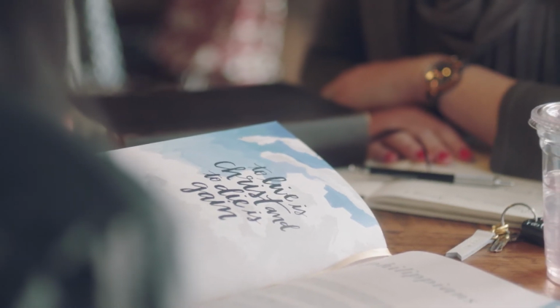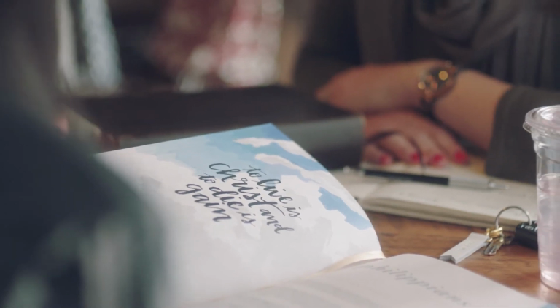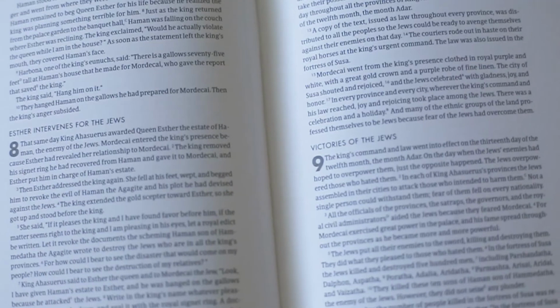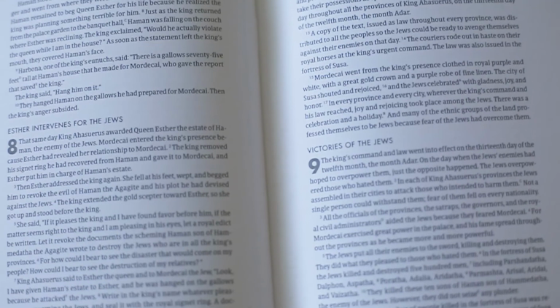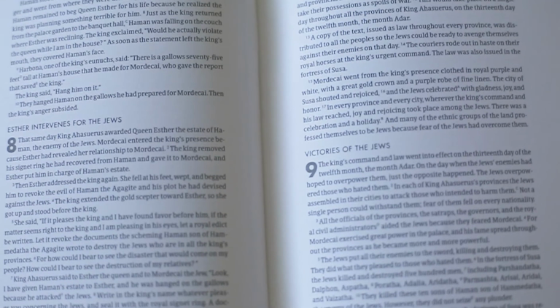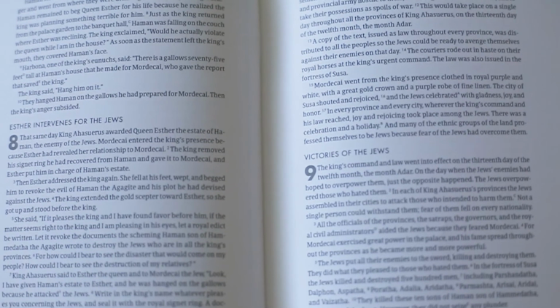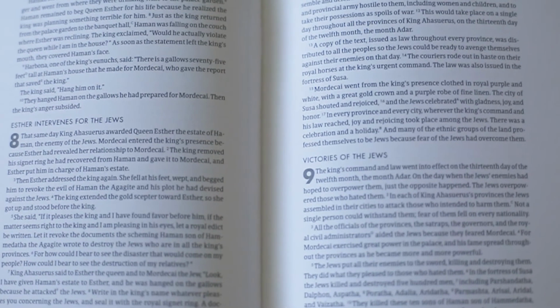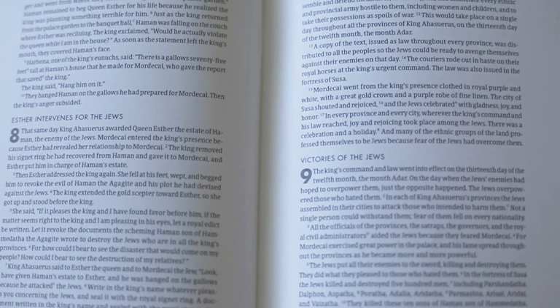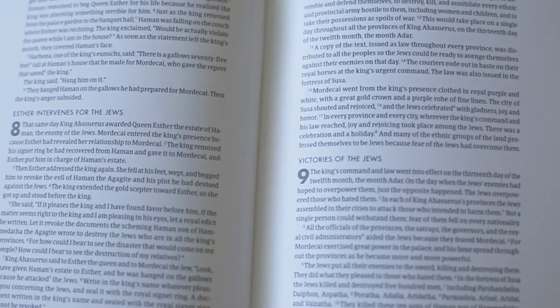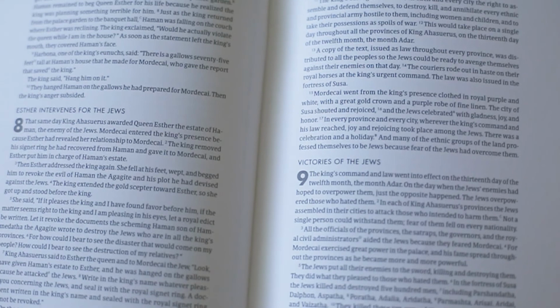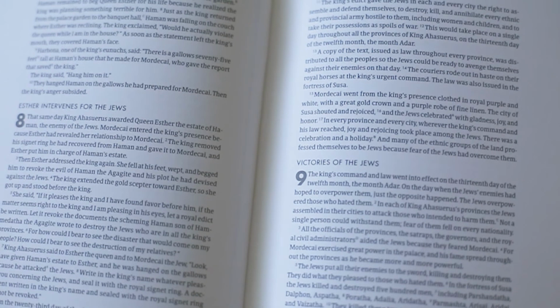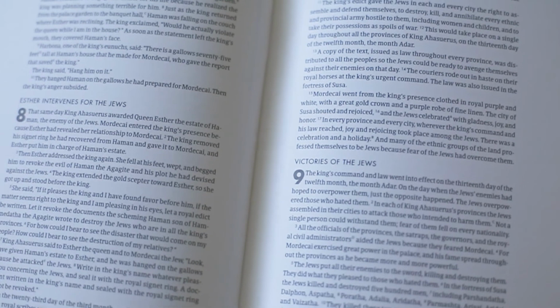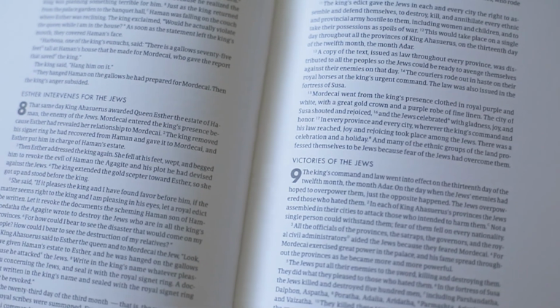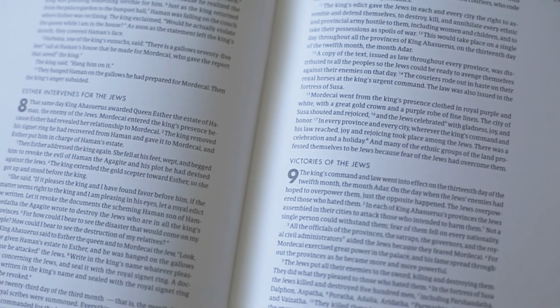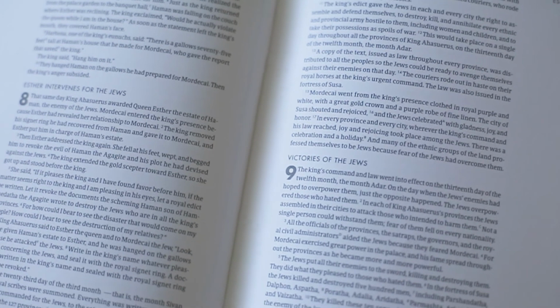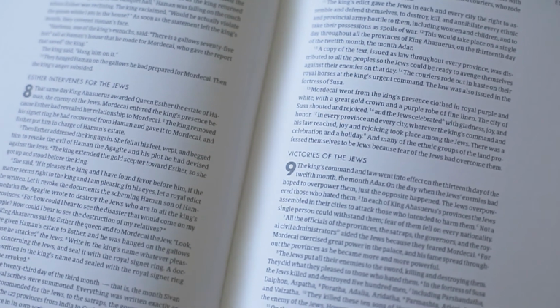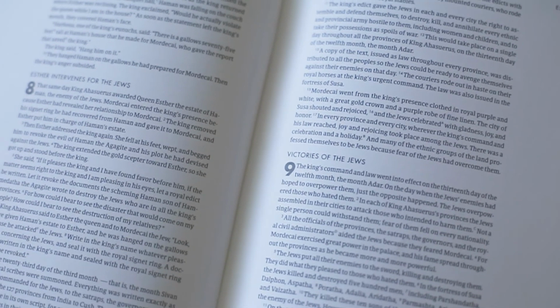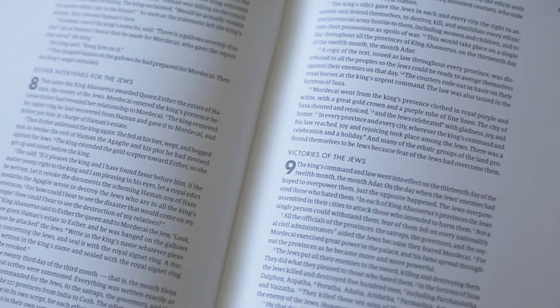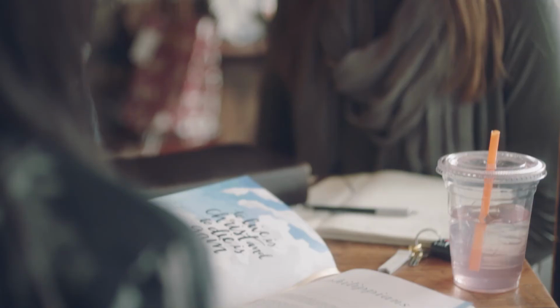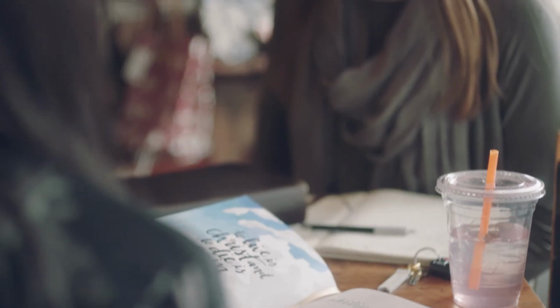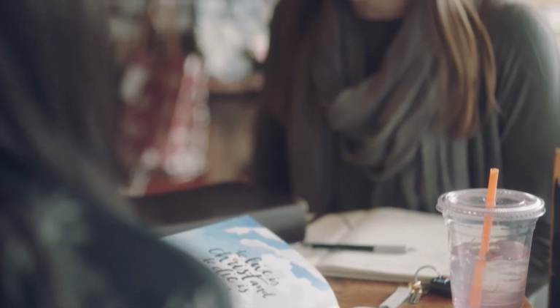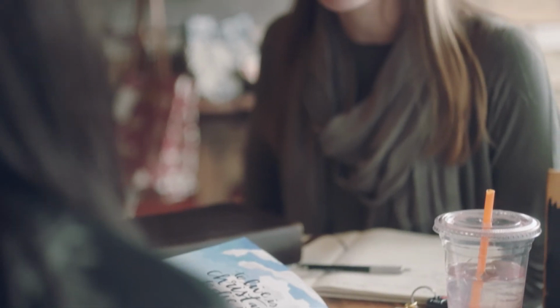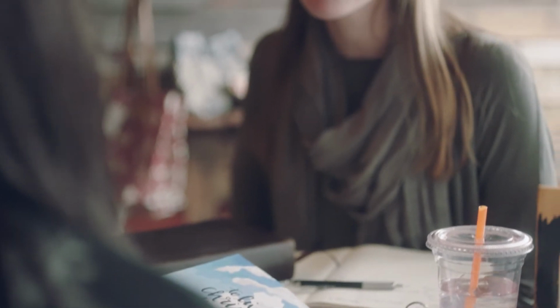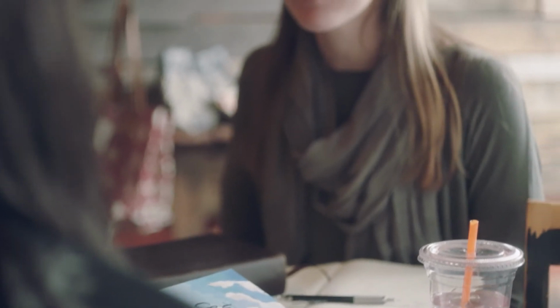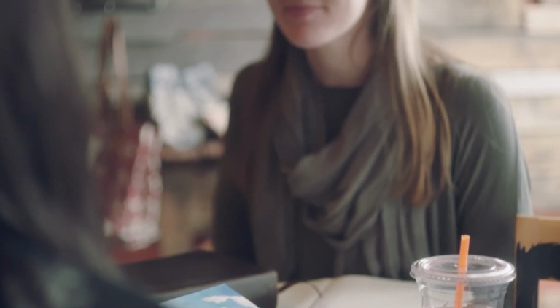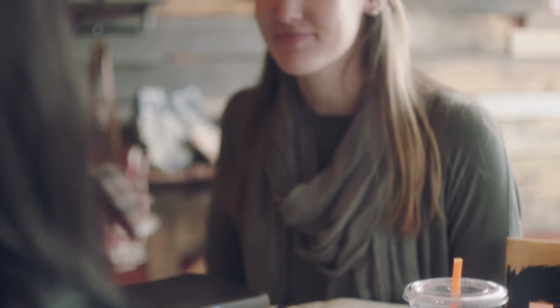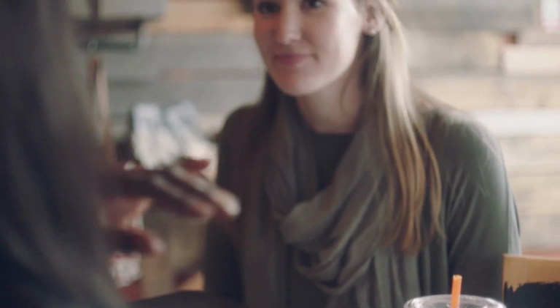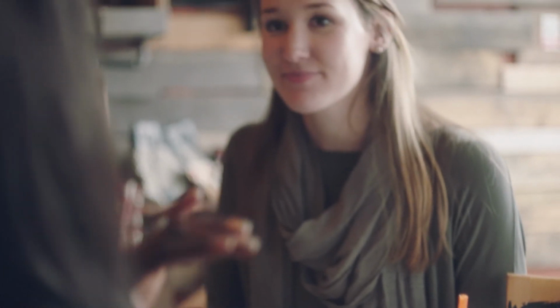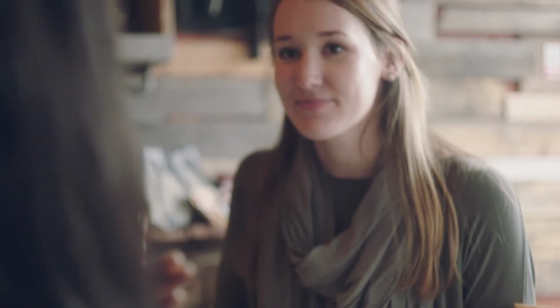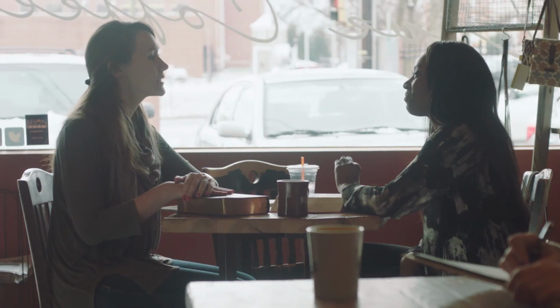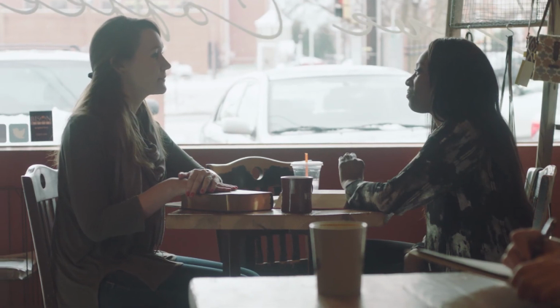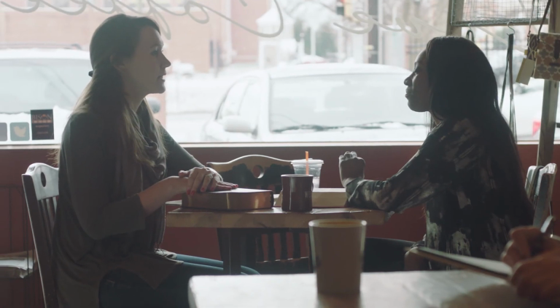Bible Serif, a typeface chosen for all new CSB Bibles, is up to the demanding task.